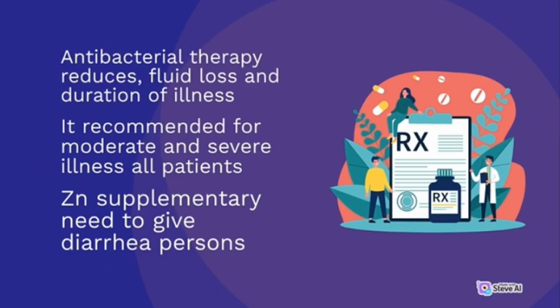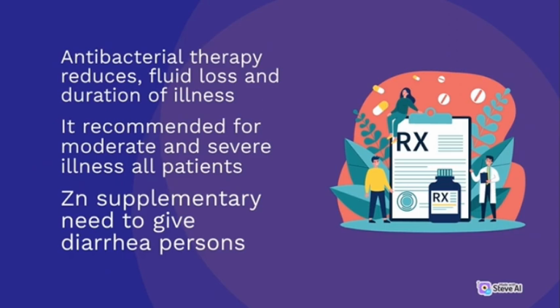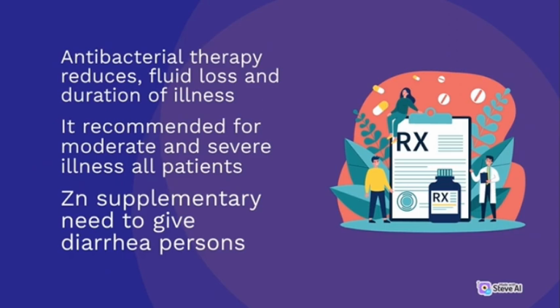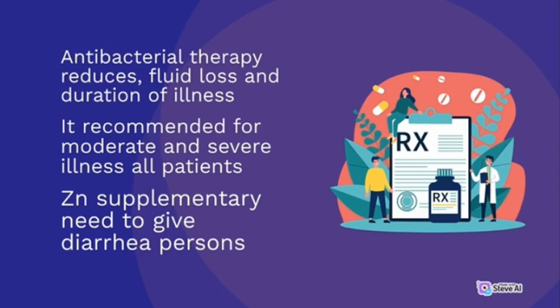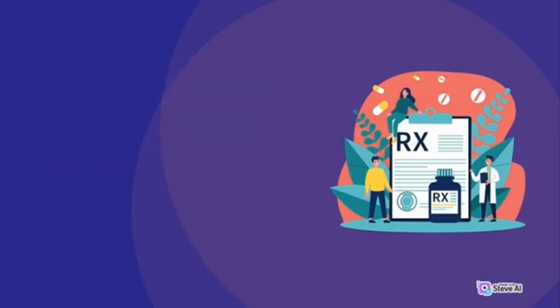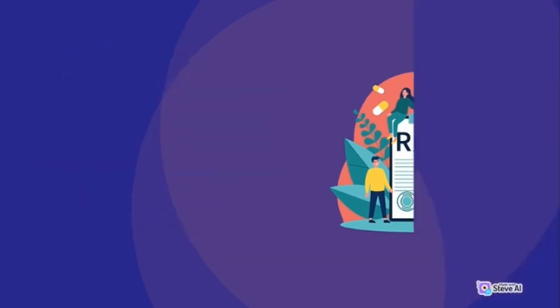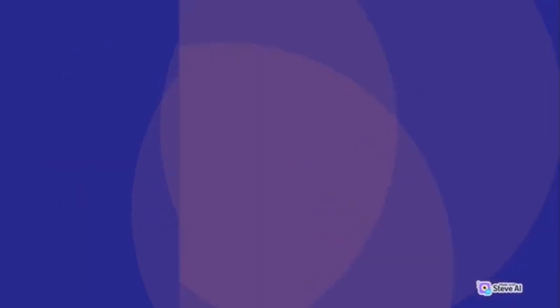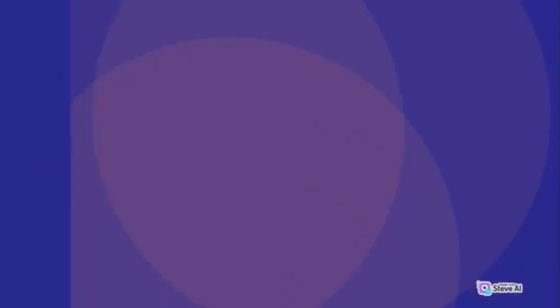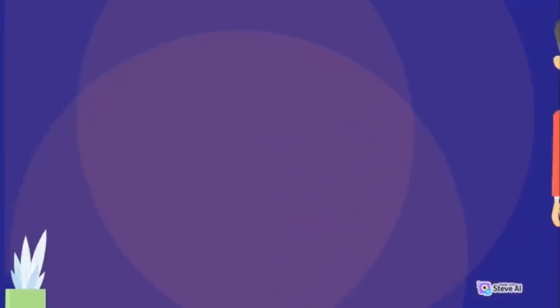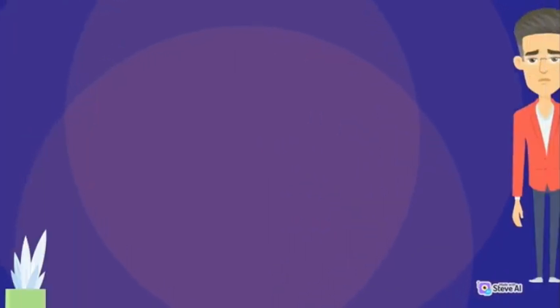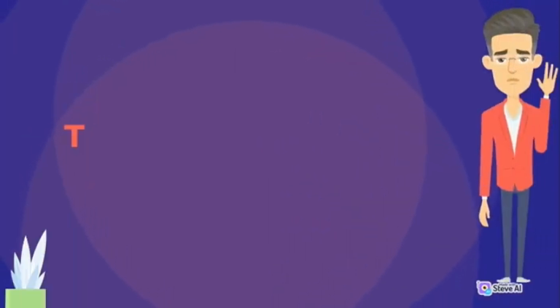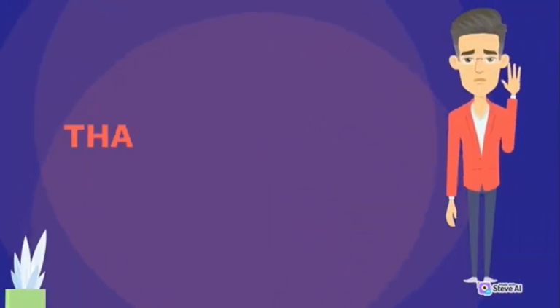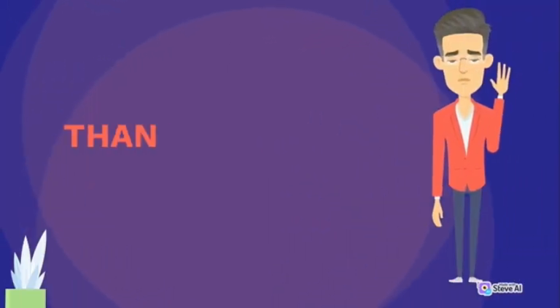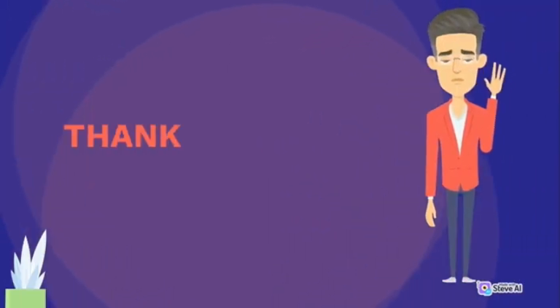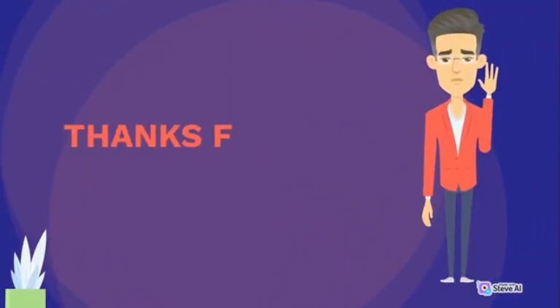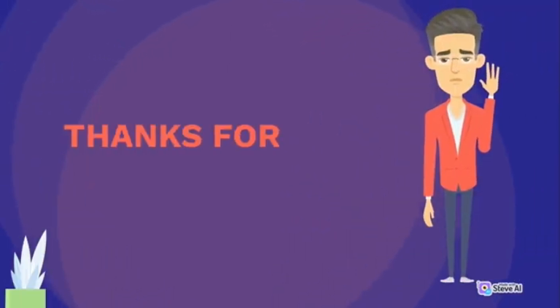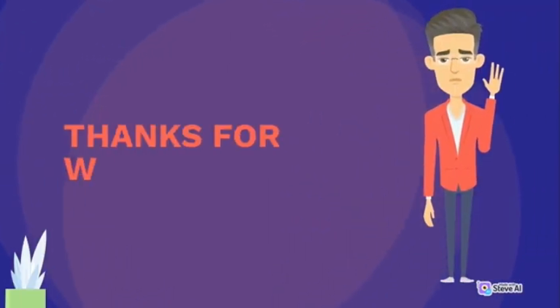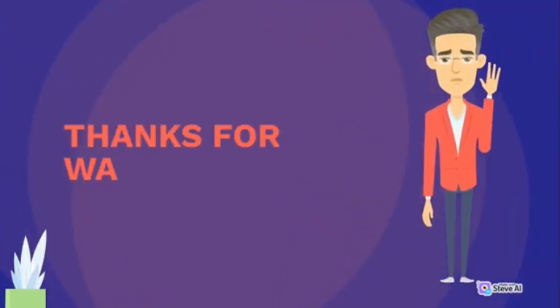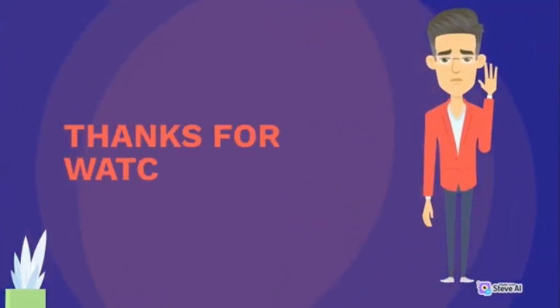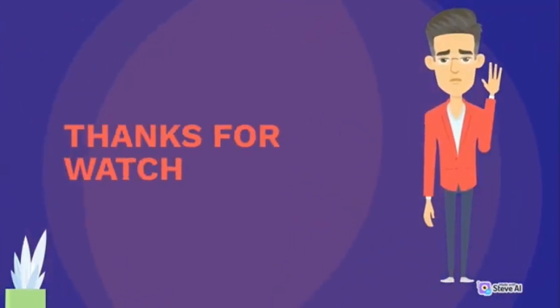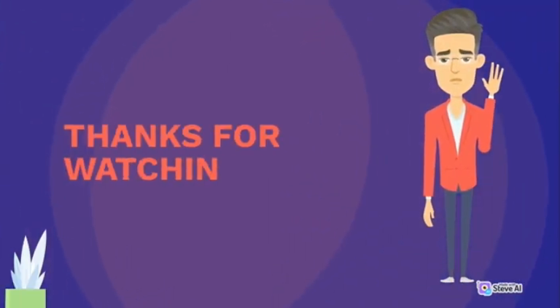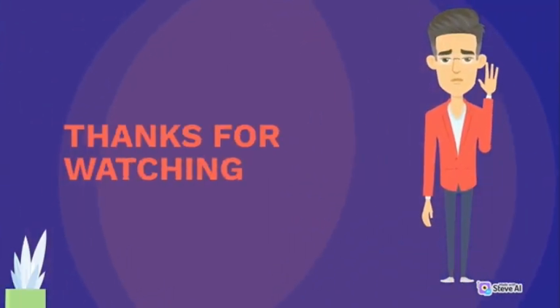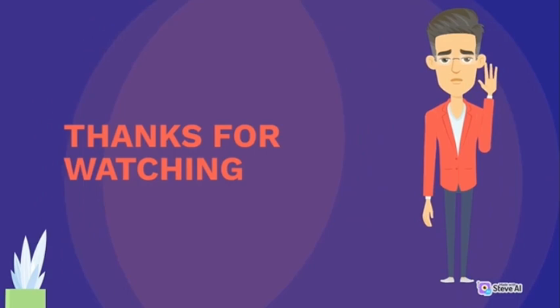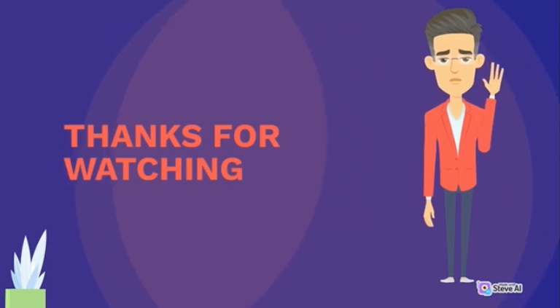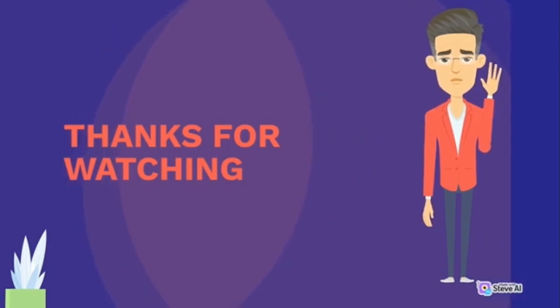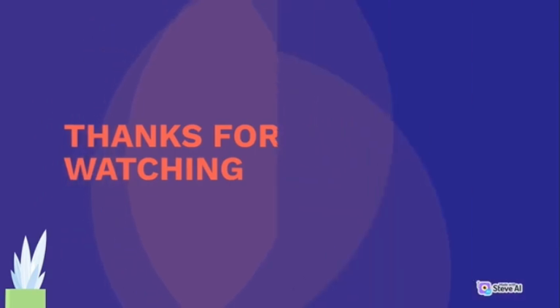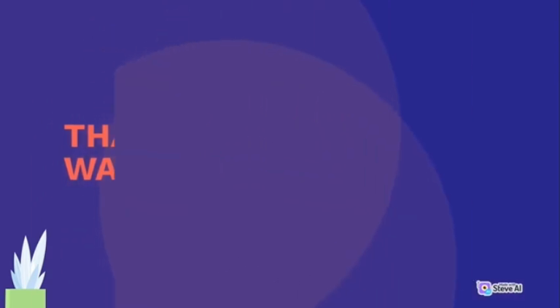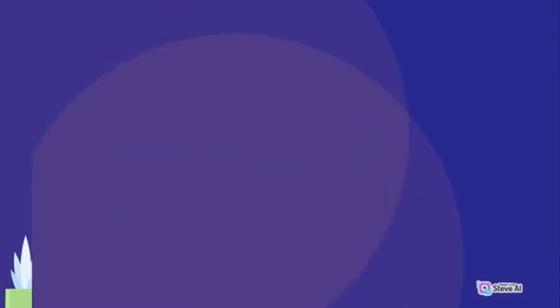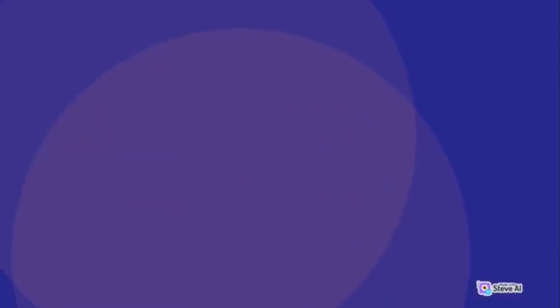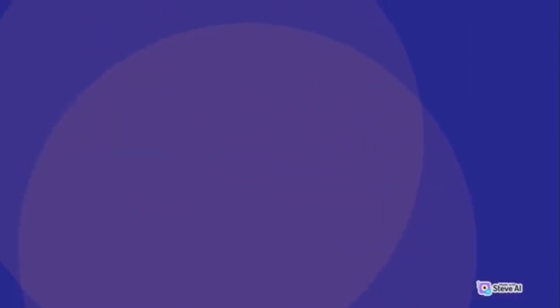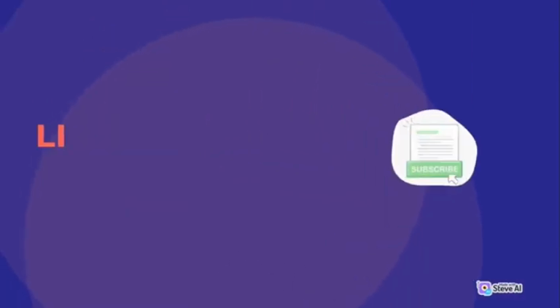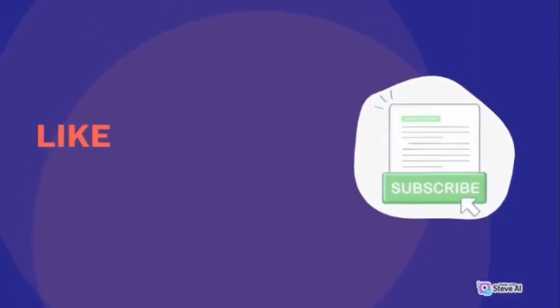Thanks for watching. Like, comment, and subscribe.